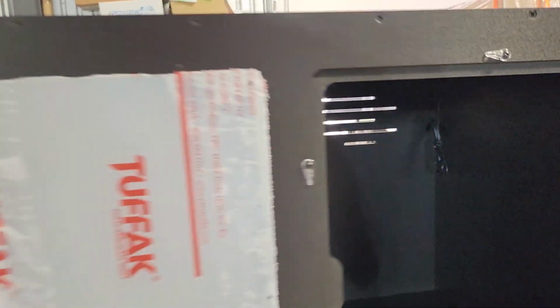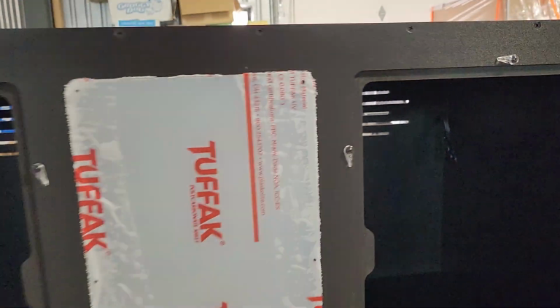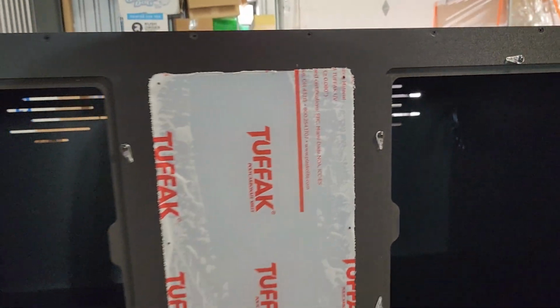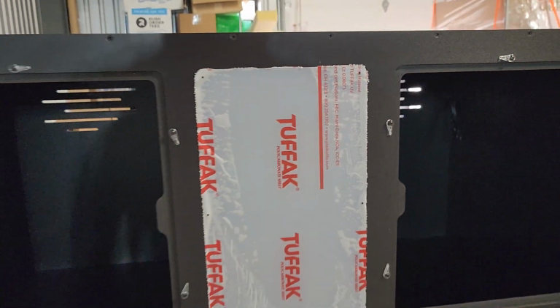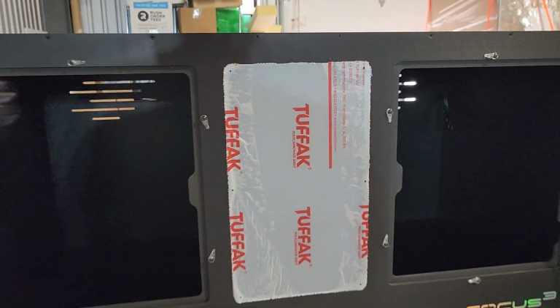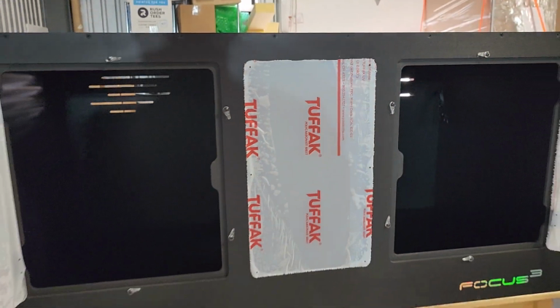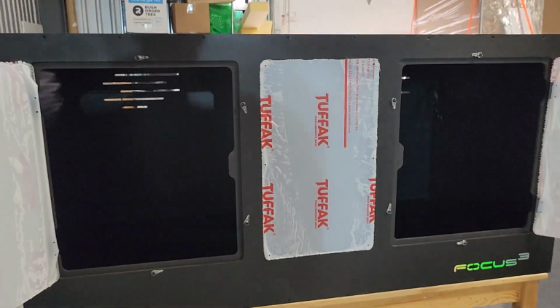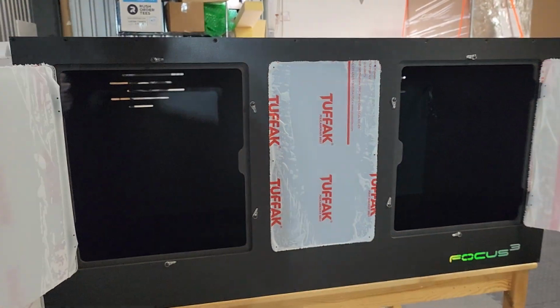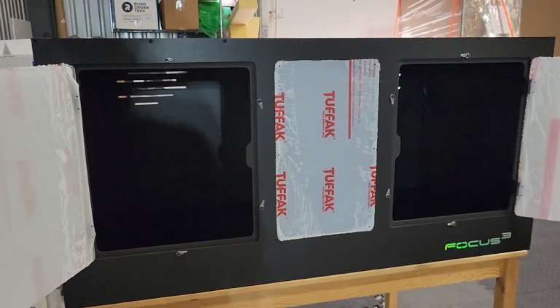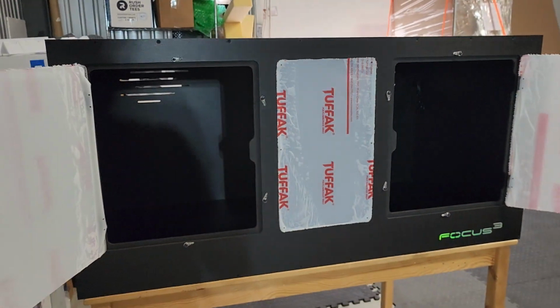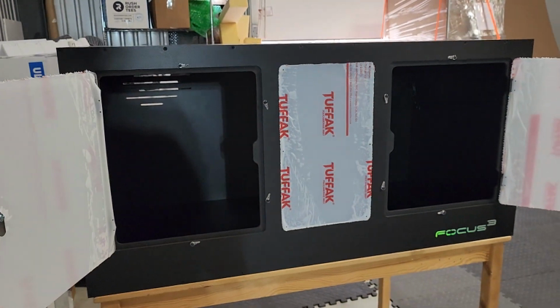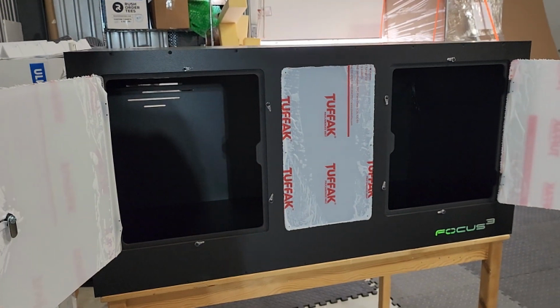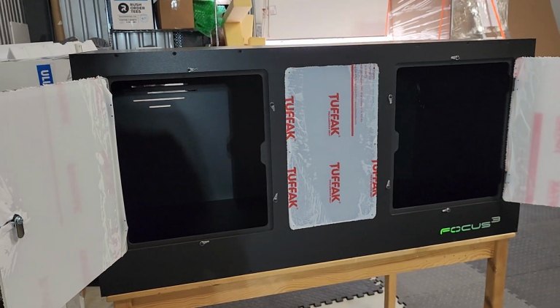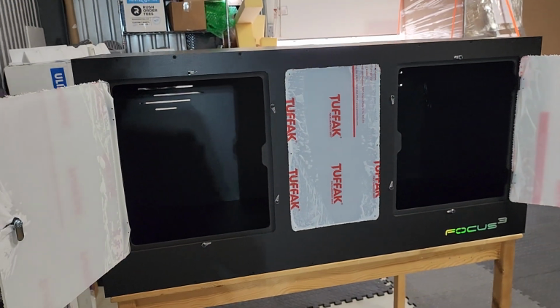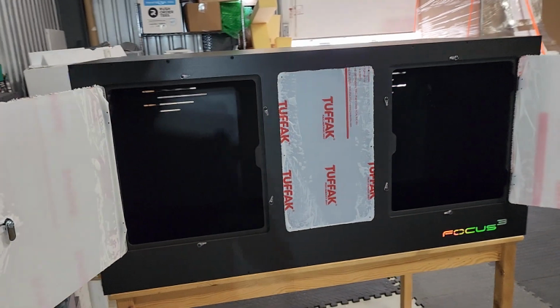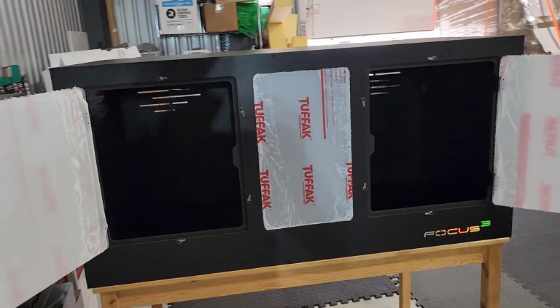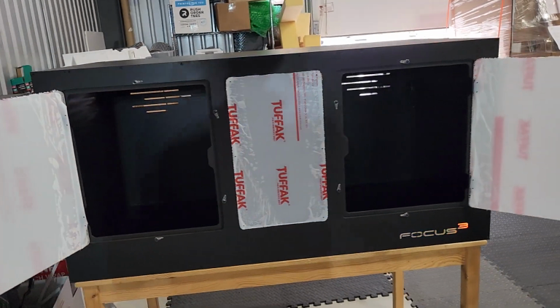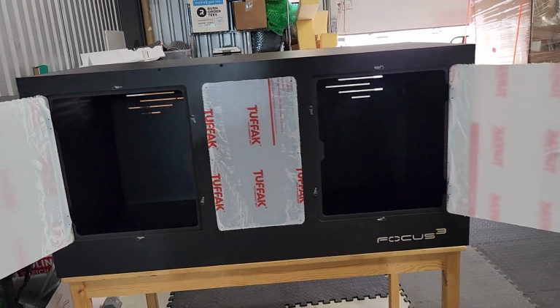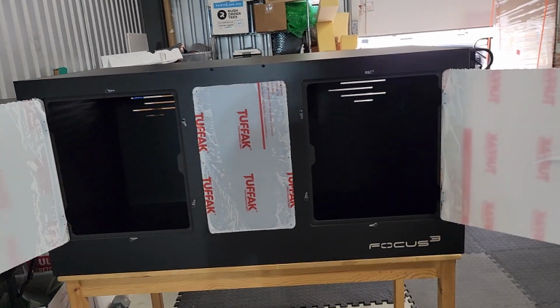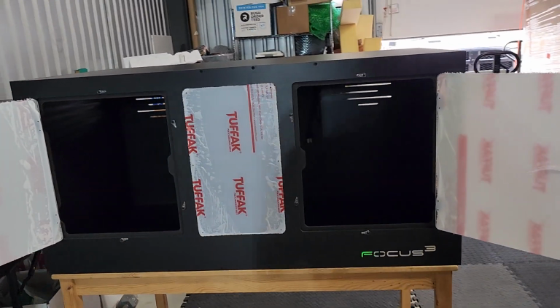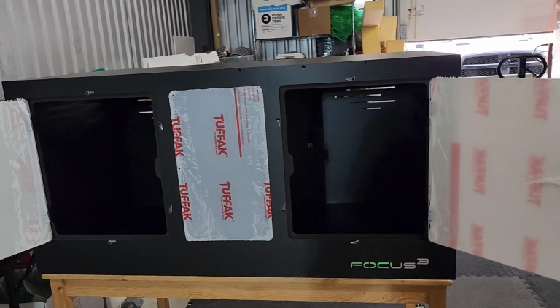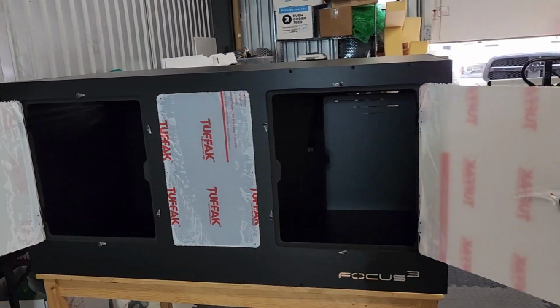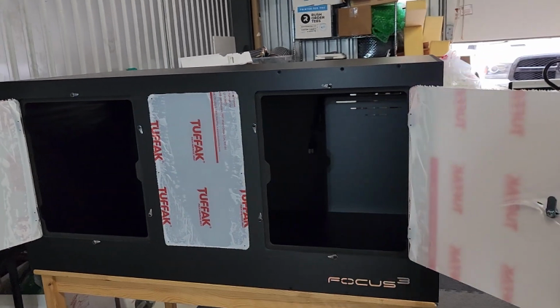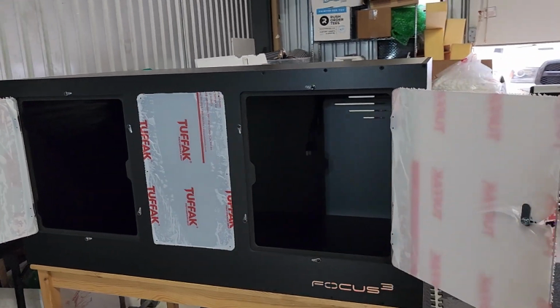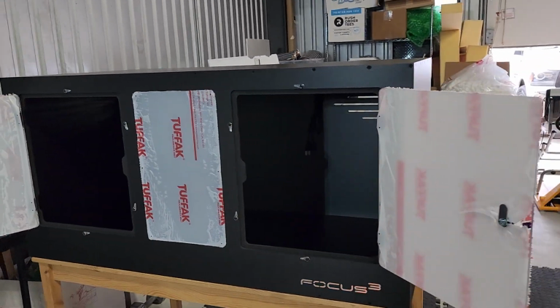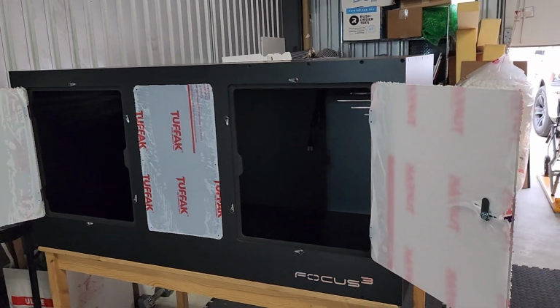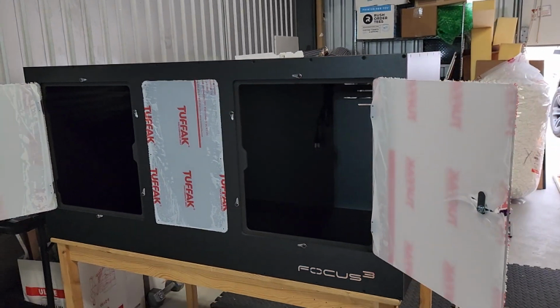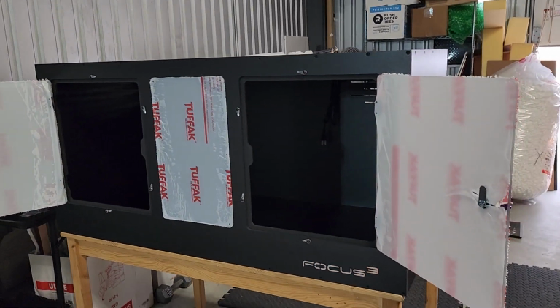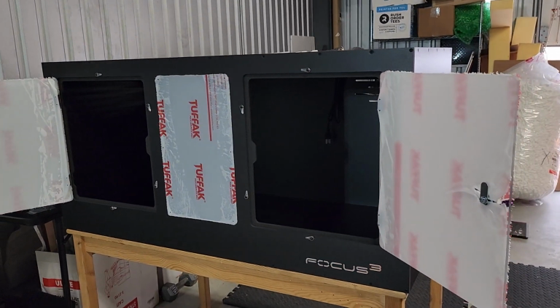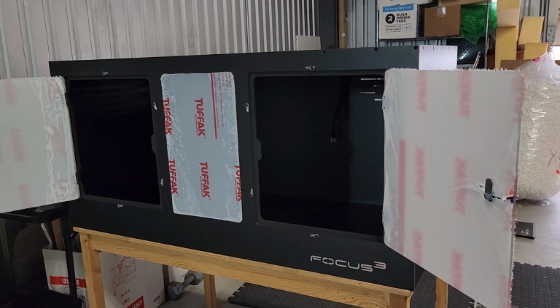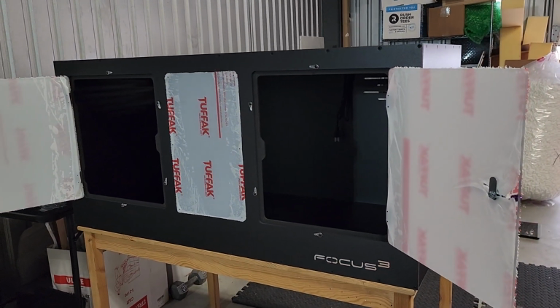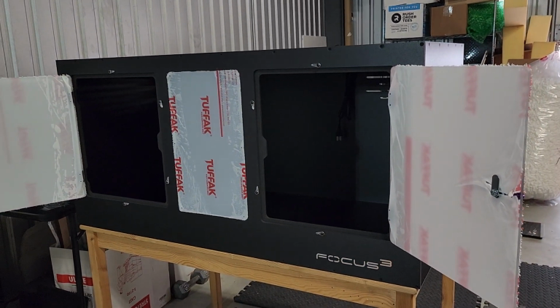So once again, this is the Ratio 4x2x2 ball python kit.